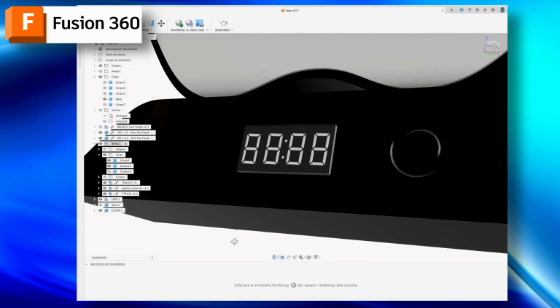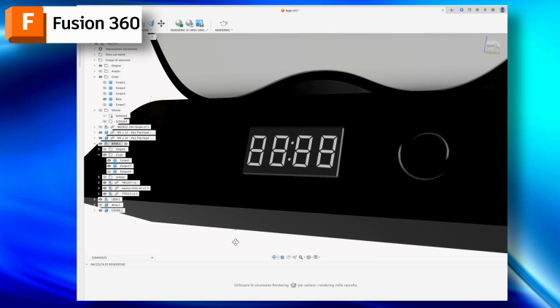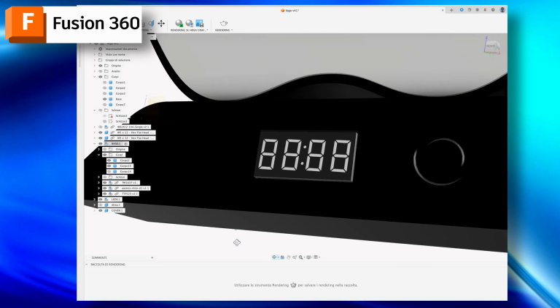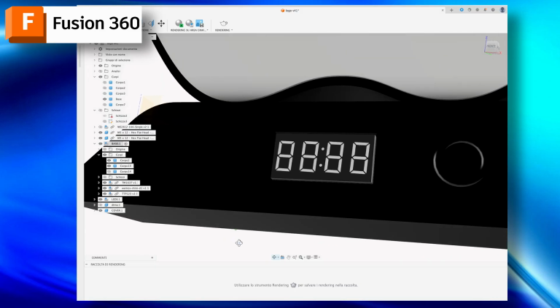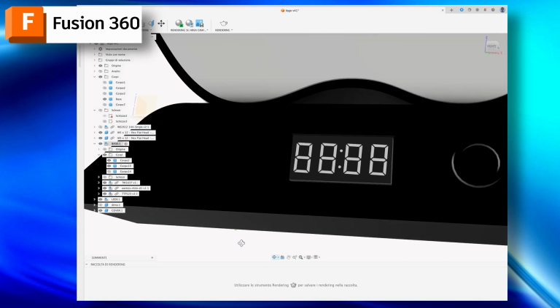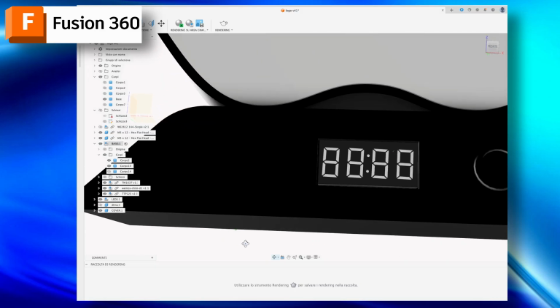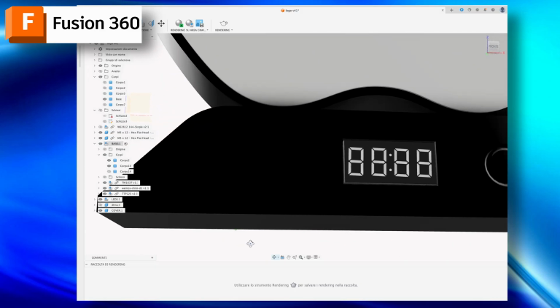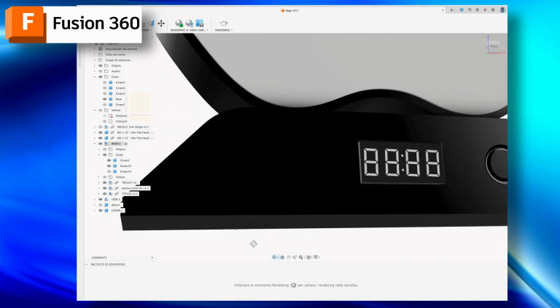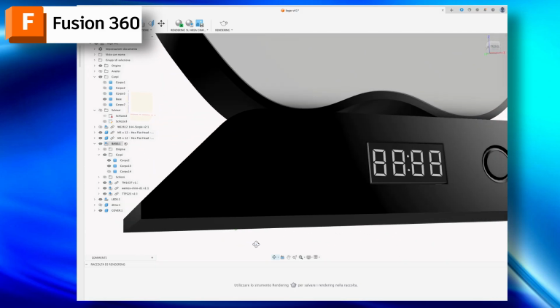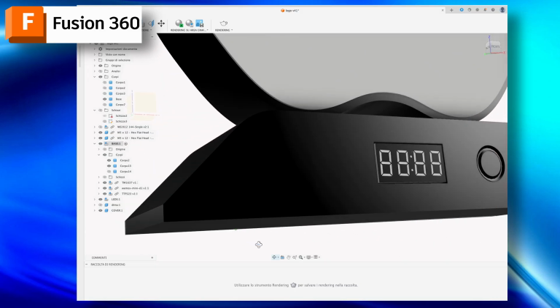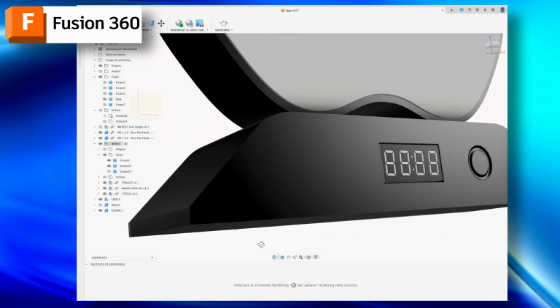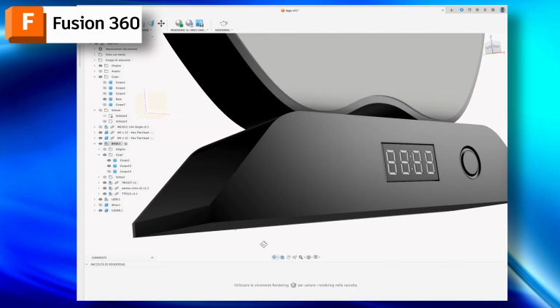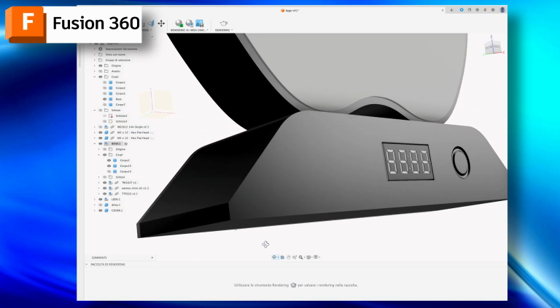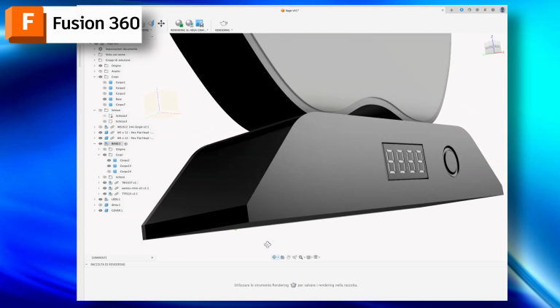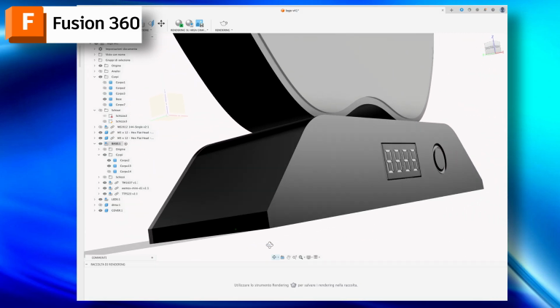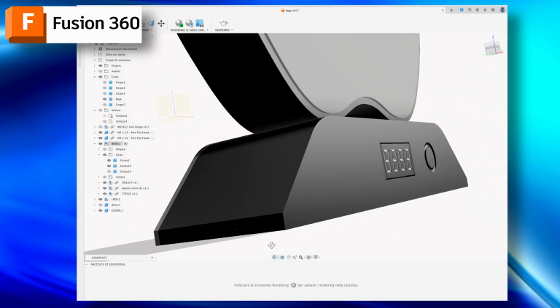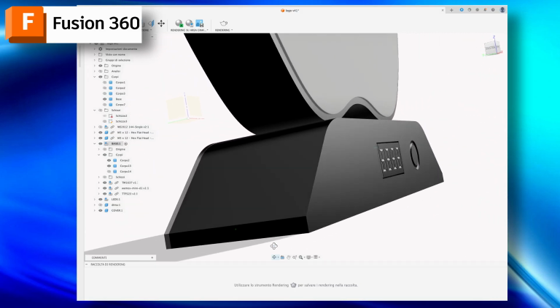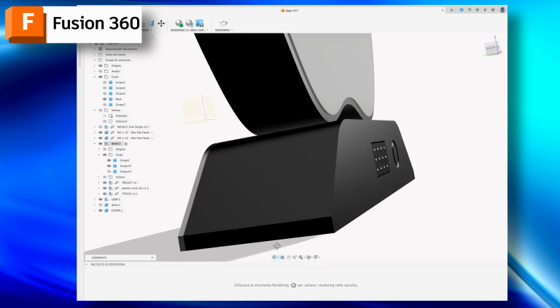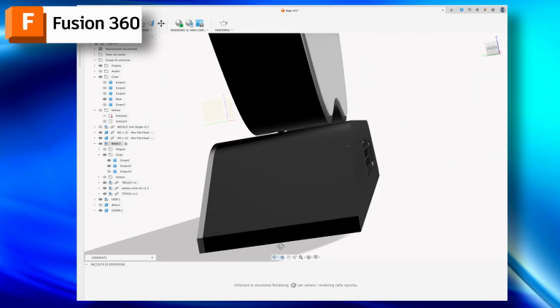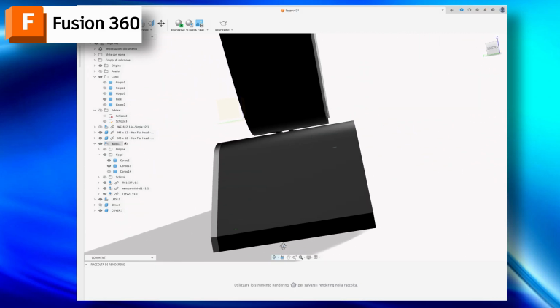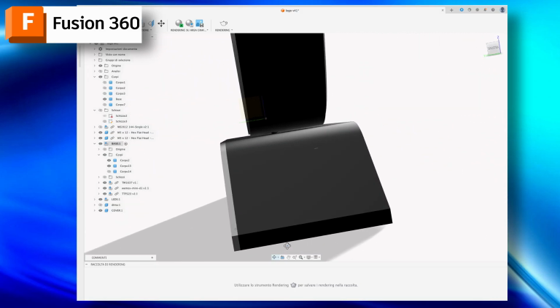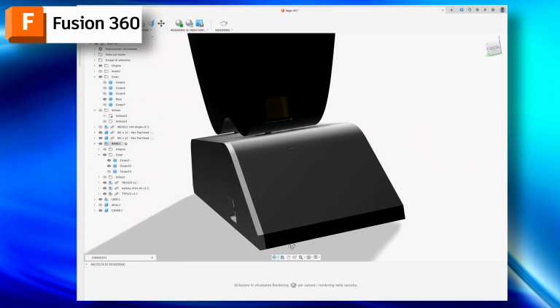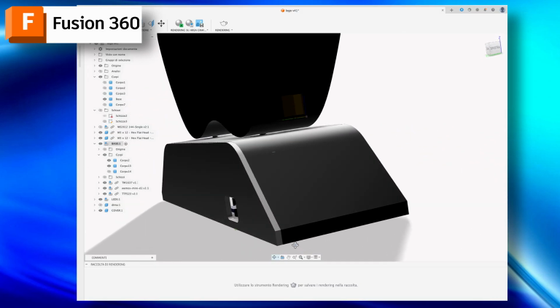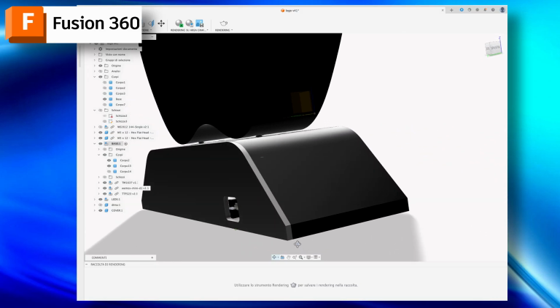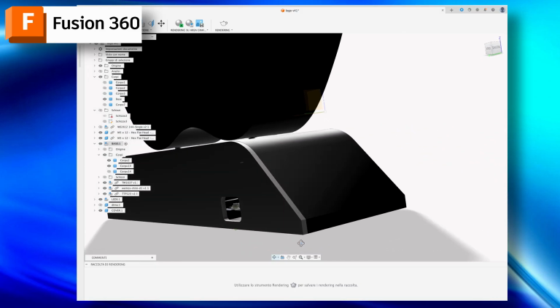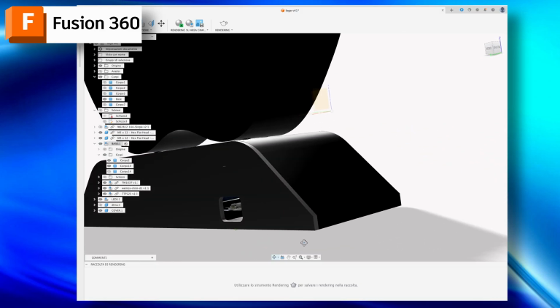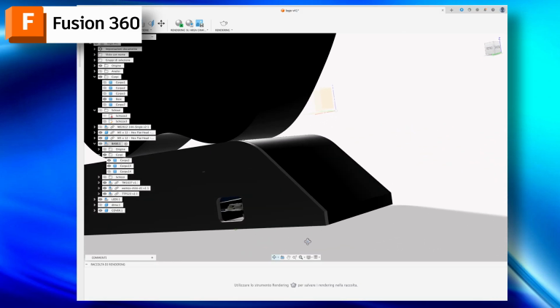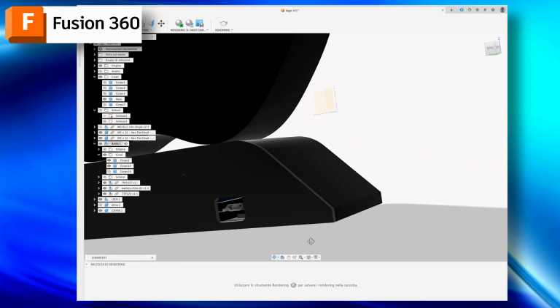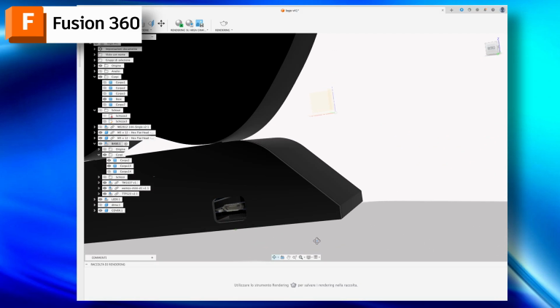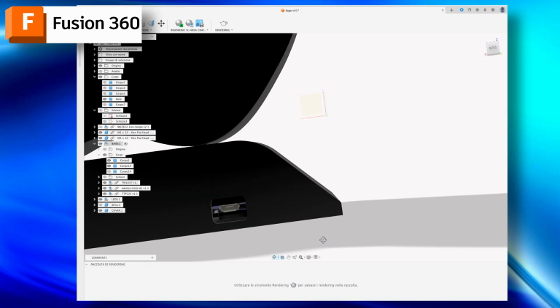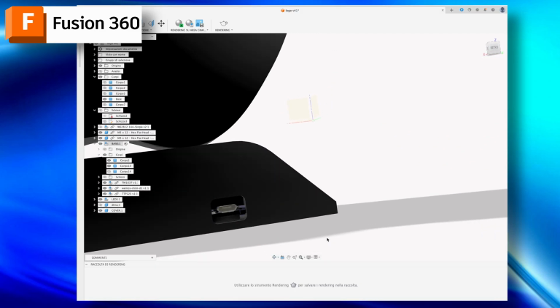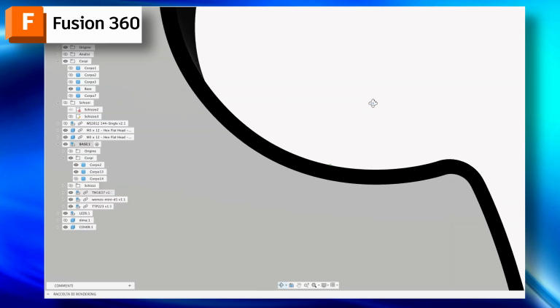At the end of the CAD modeling, this was the result.